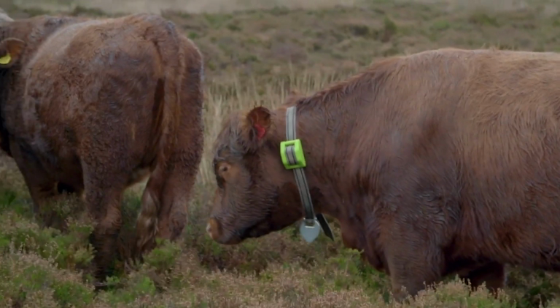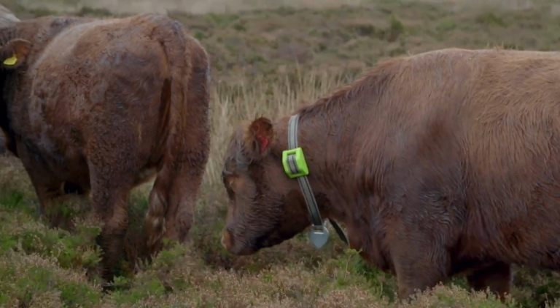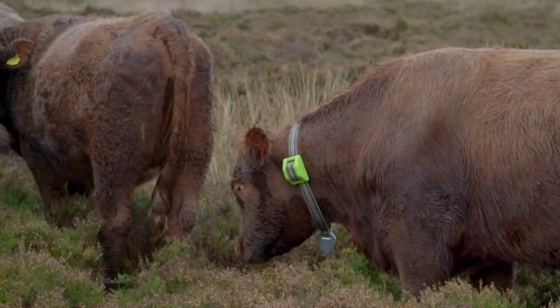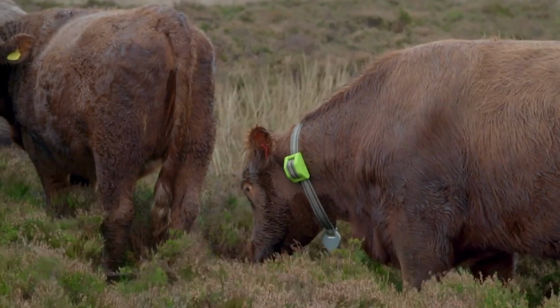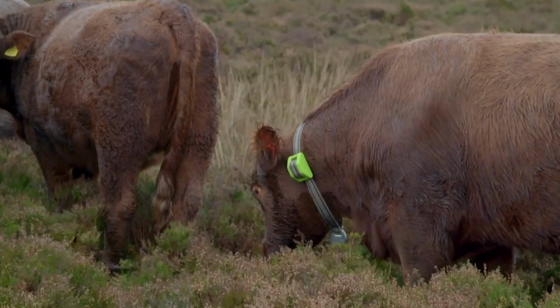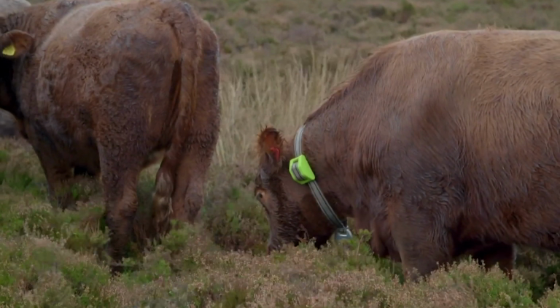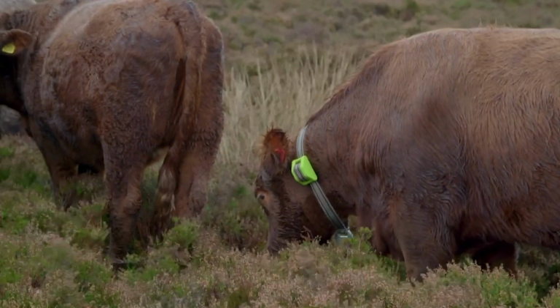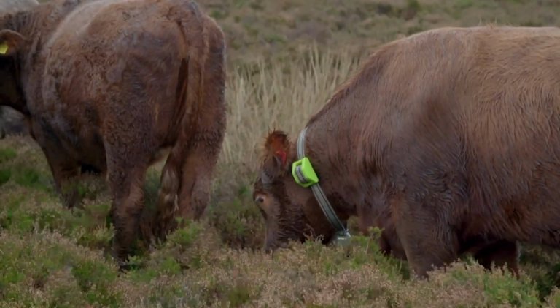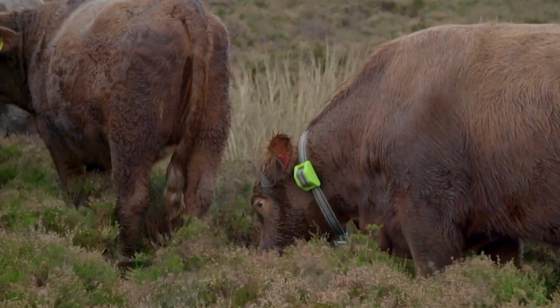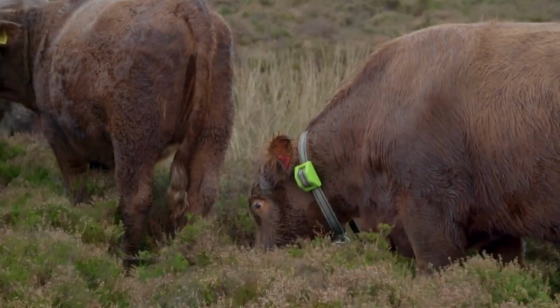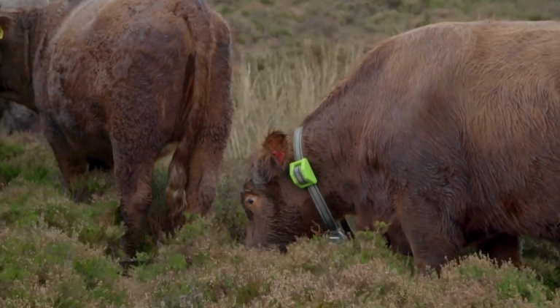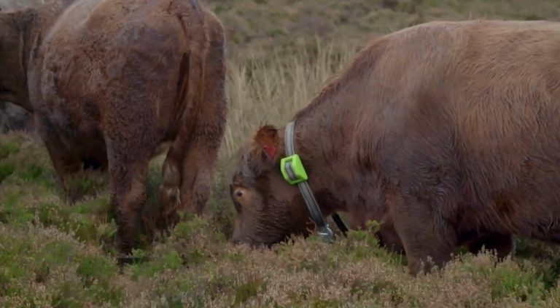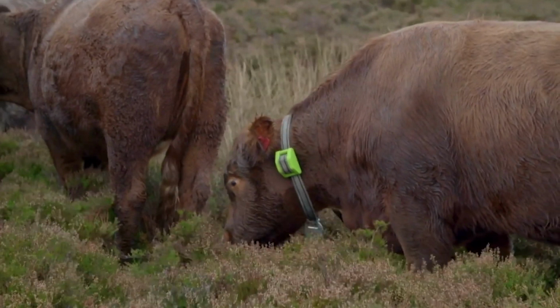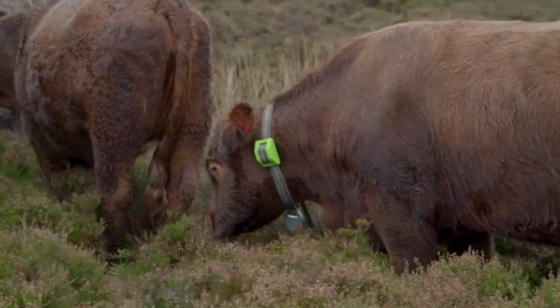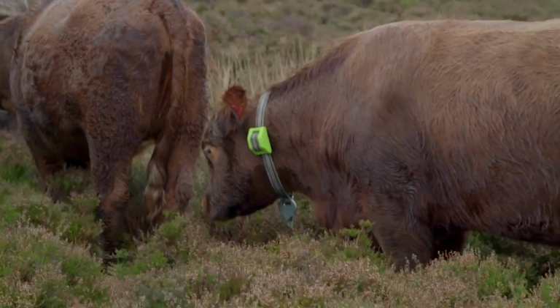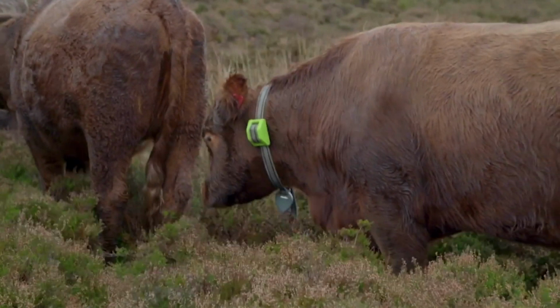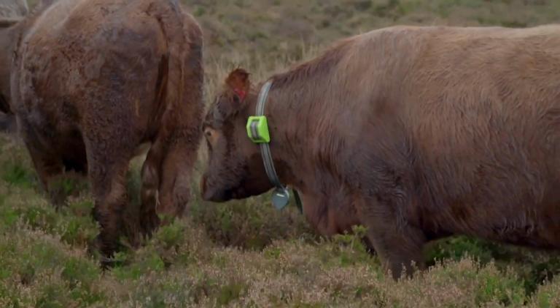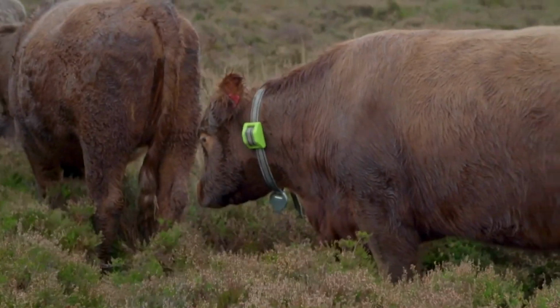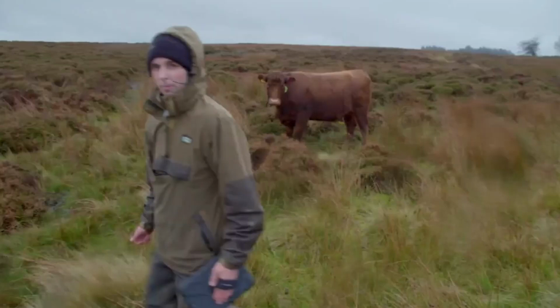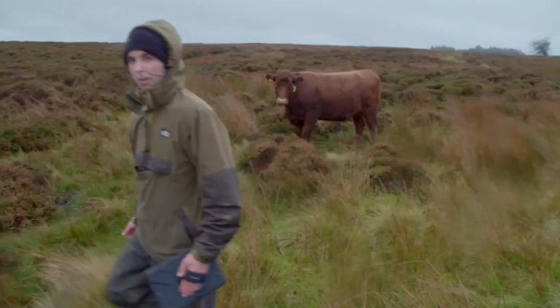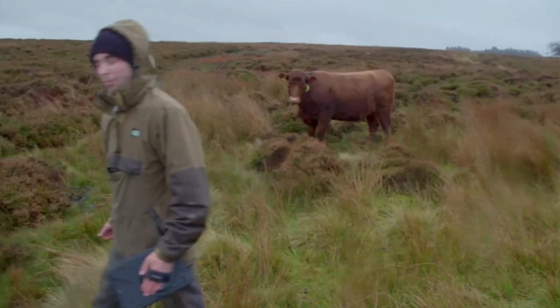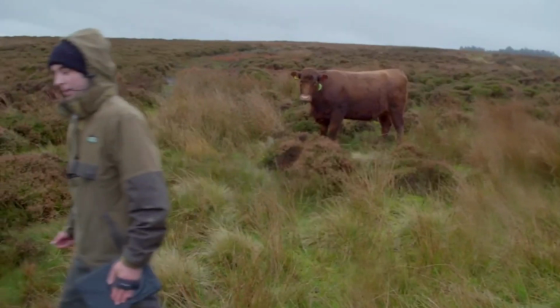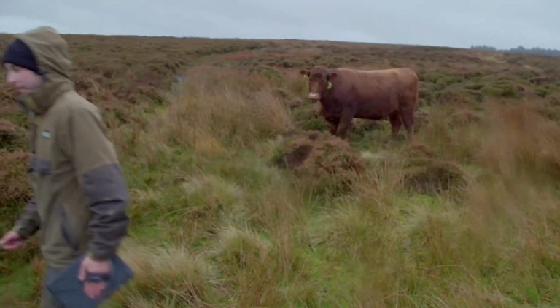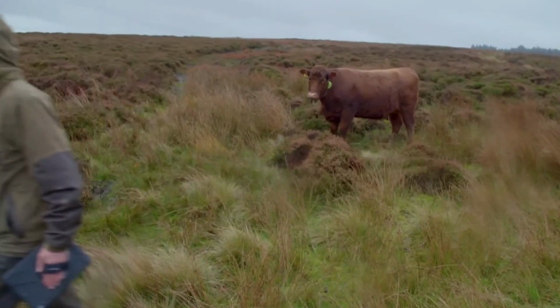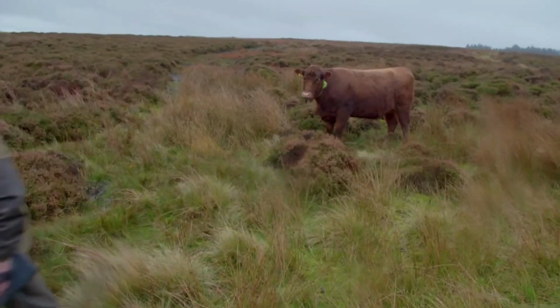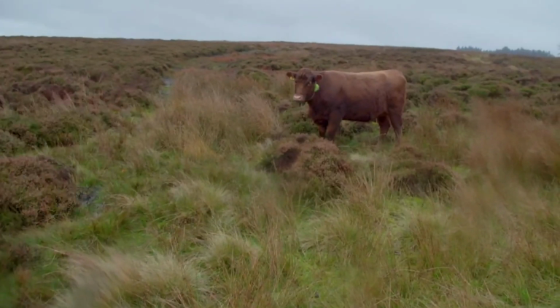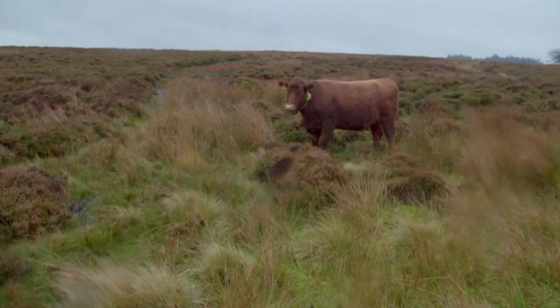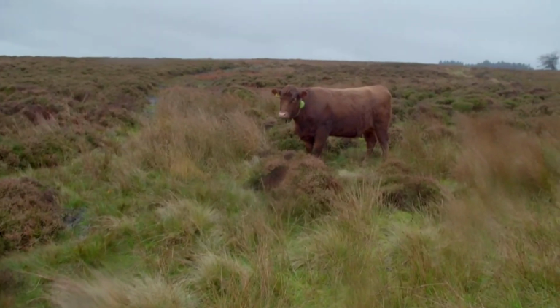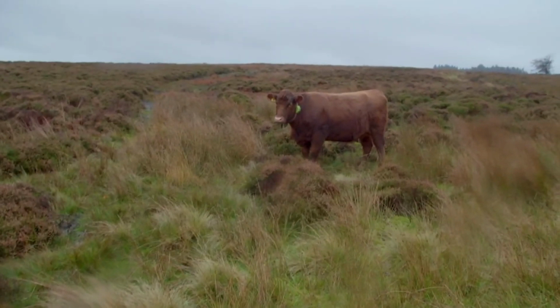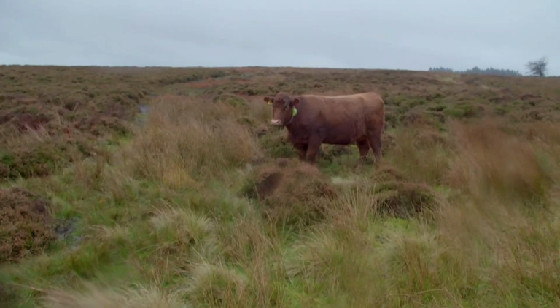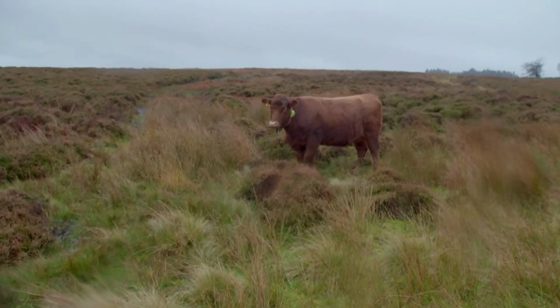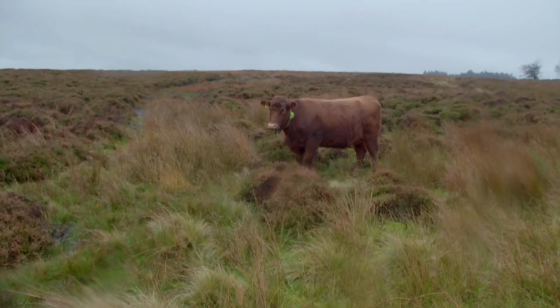It's a bit of a learning curve for us as well as for the cattle. But so far, so good — I've got quite a lot on, so I'll get on with the rest of the day.